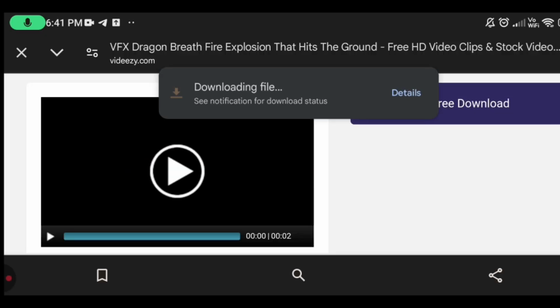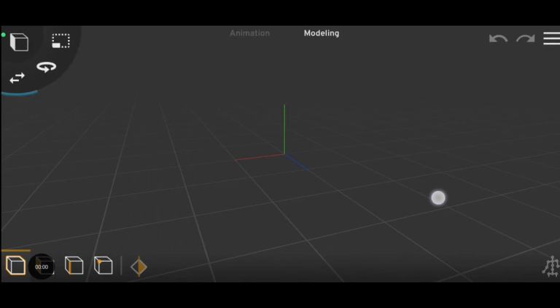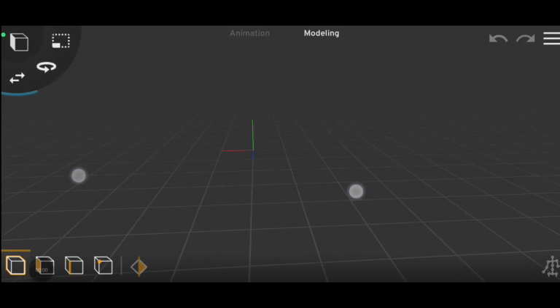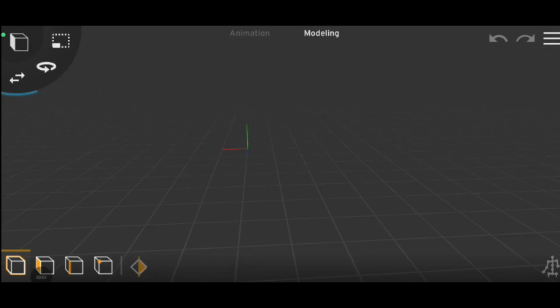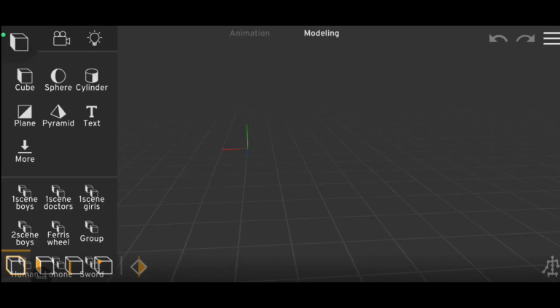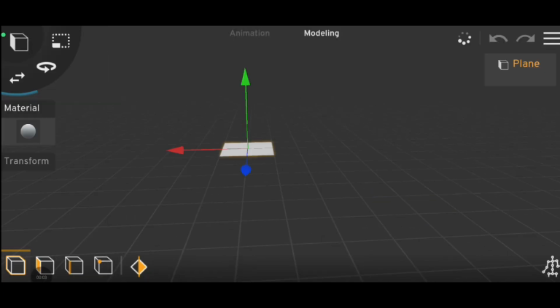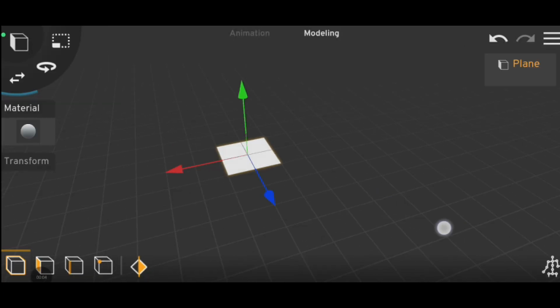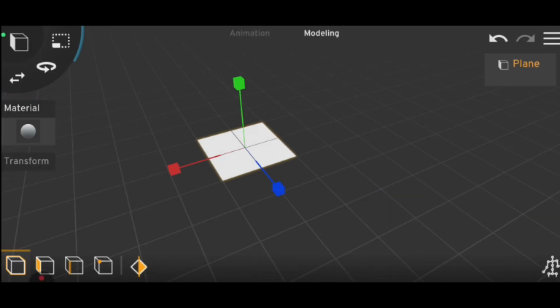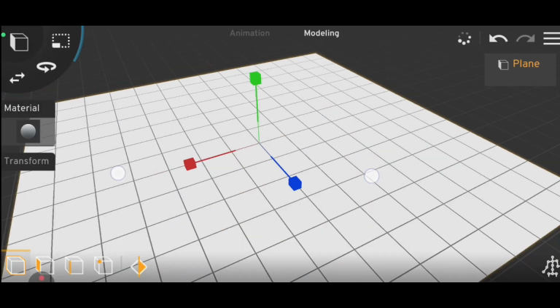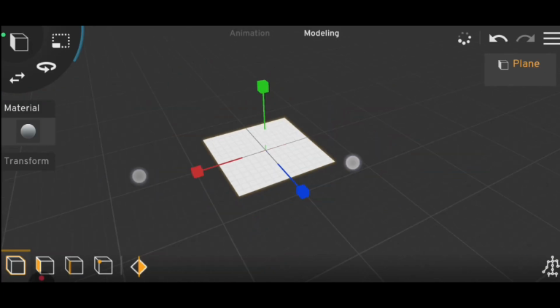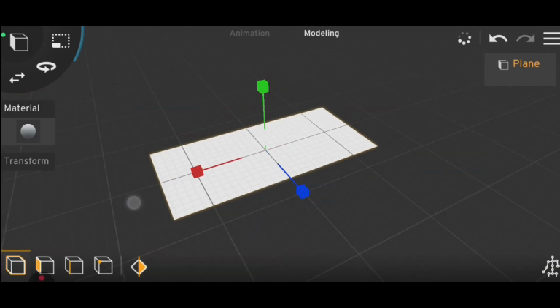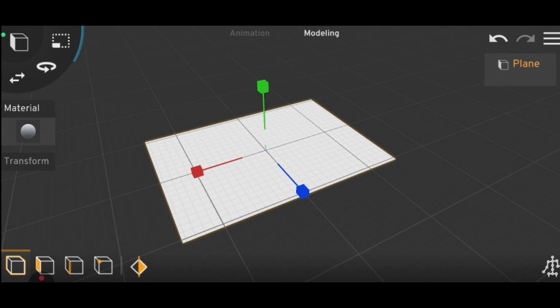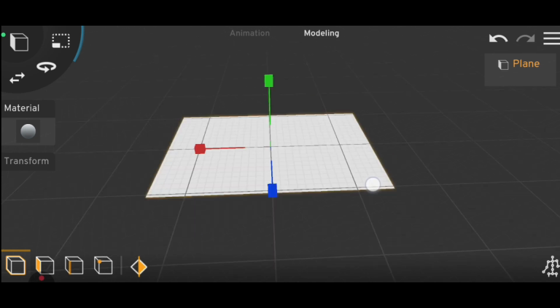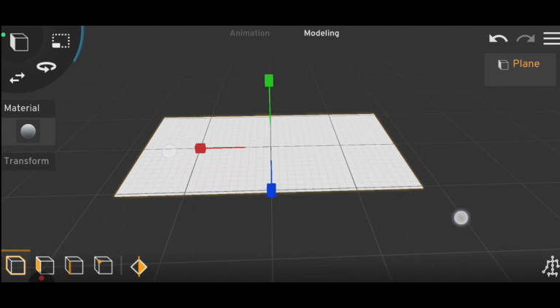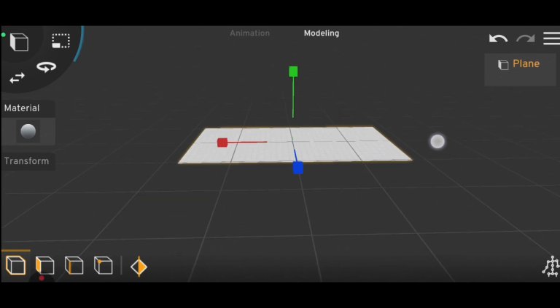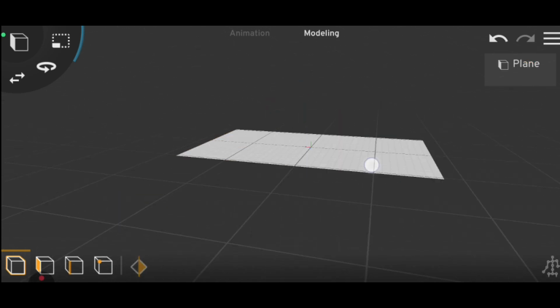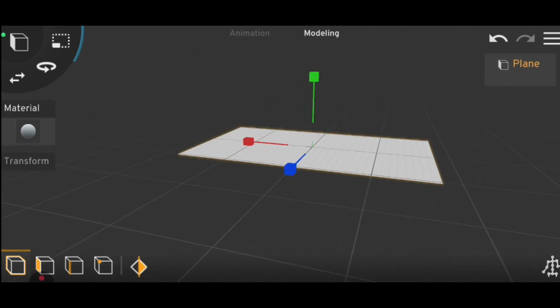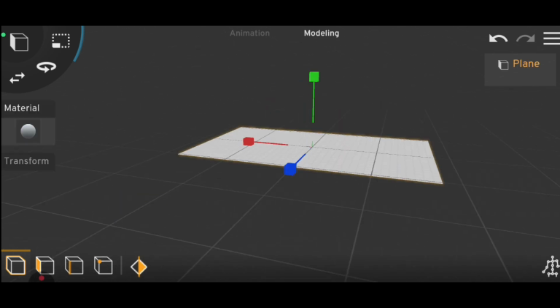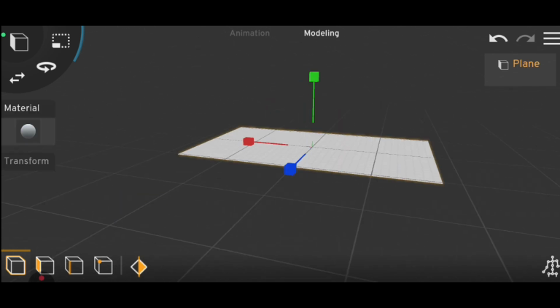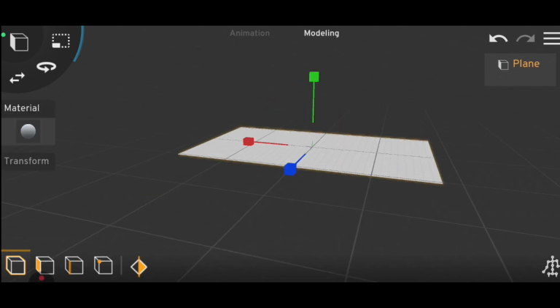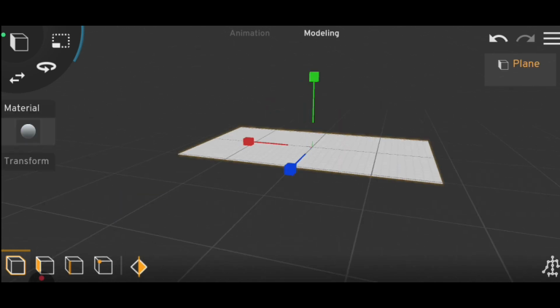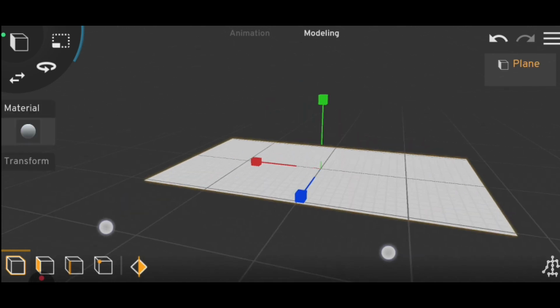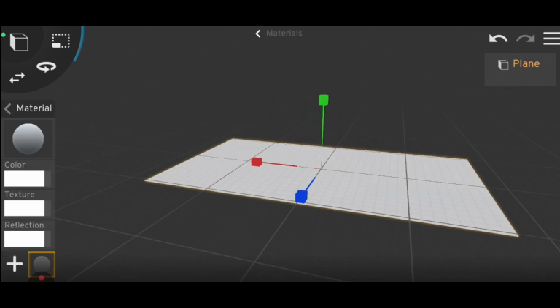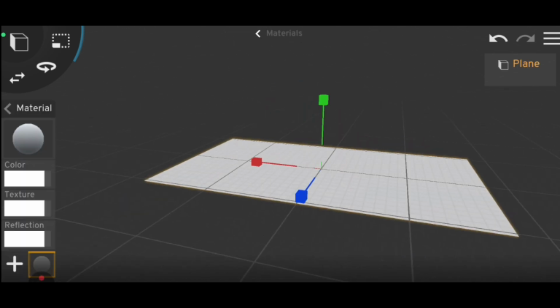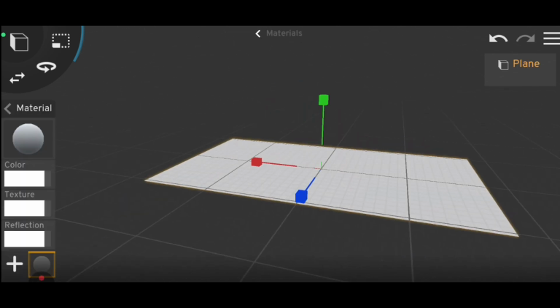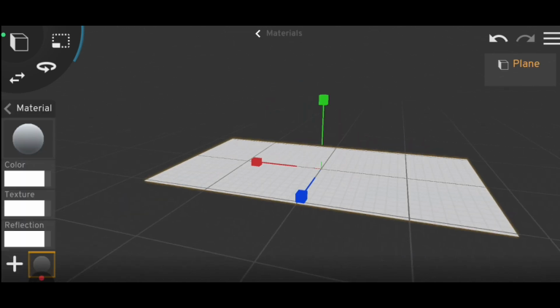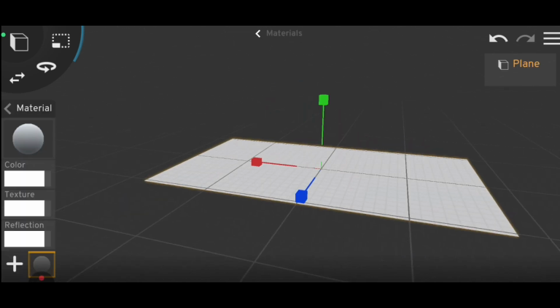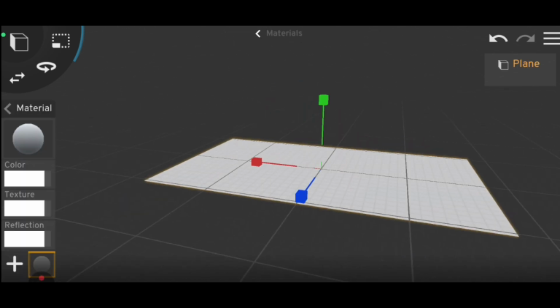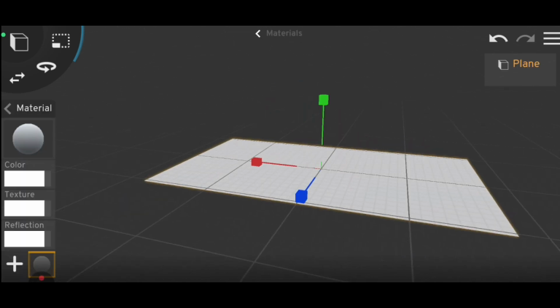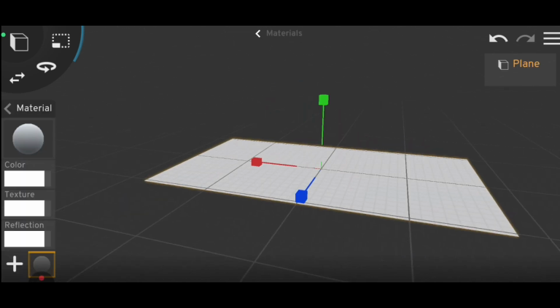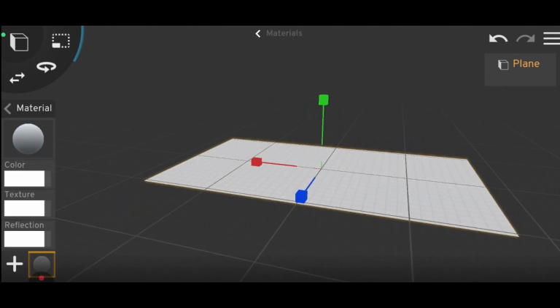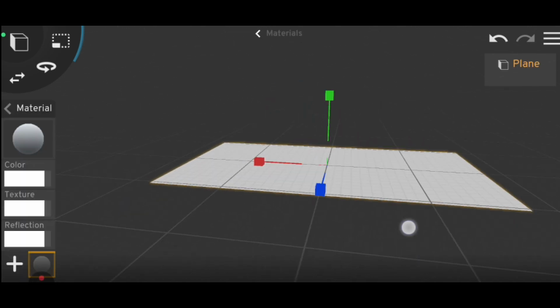Then open Prisma 3D to create in character. Prisma 3D app link in description.